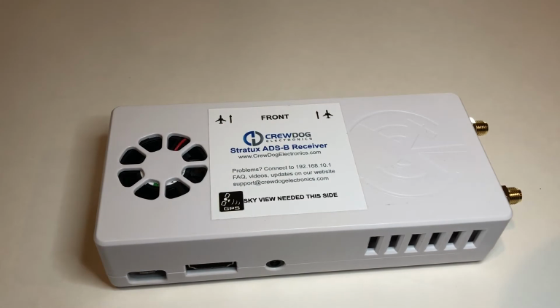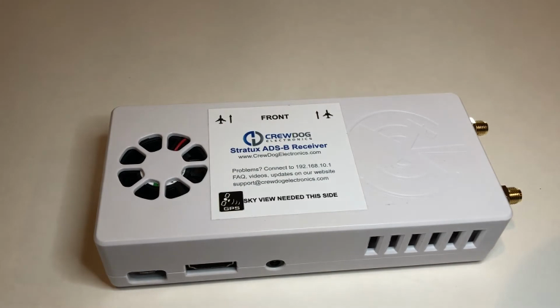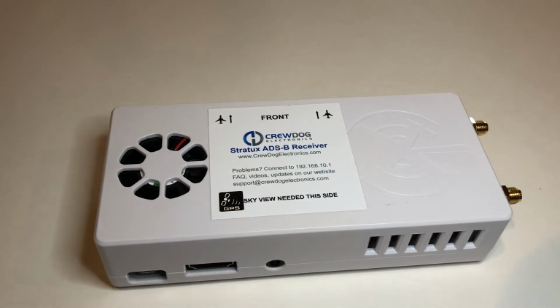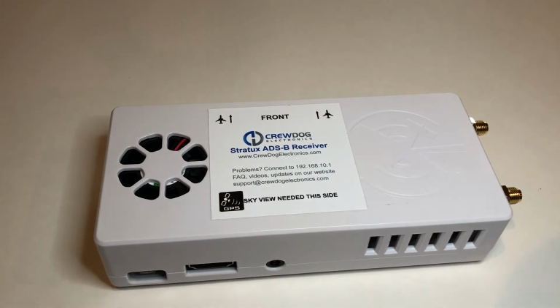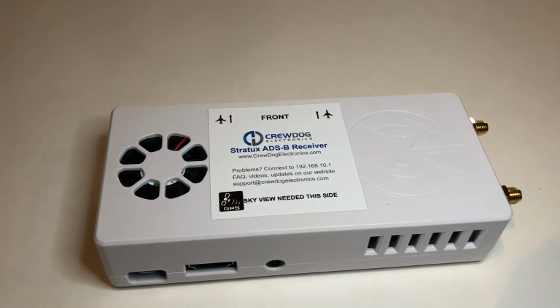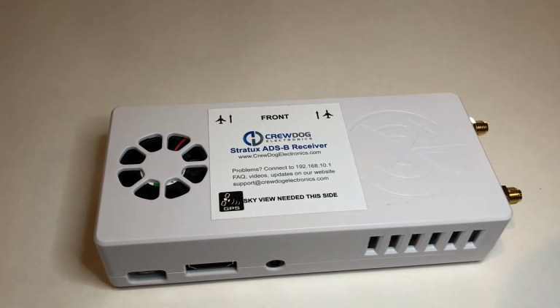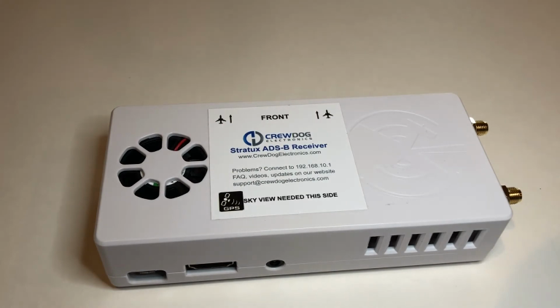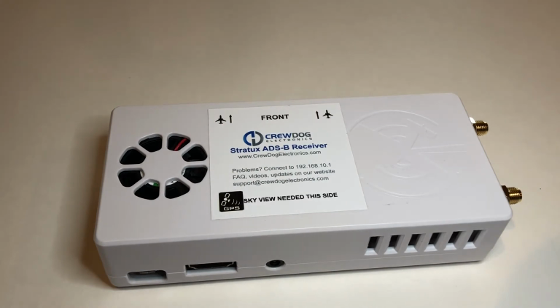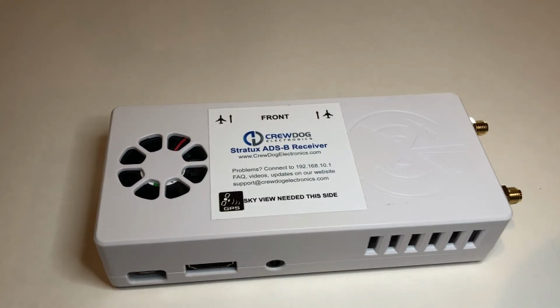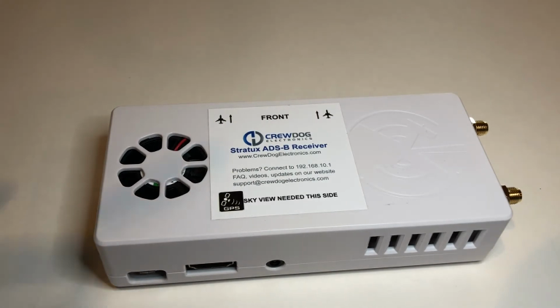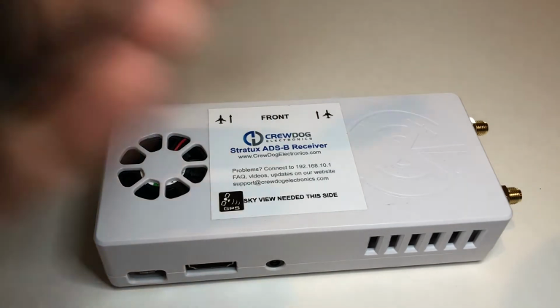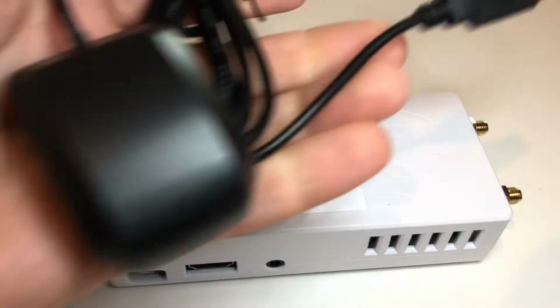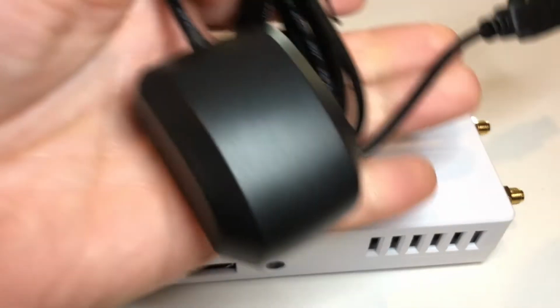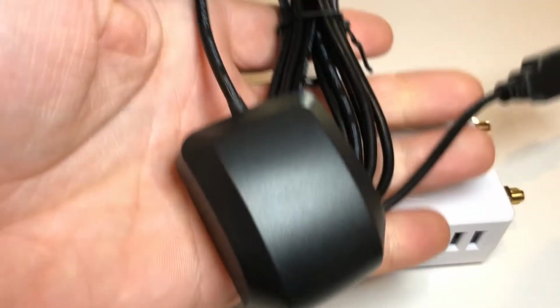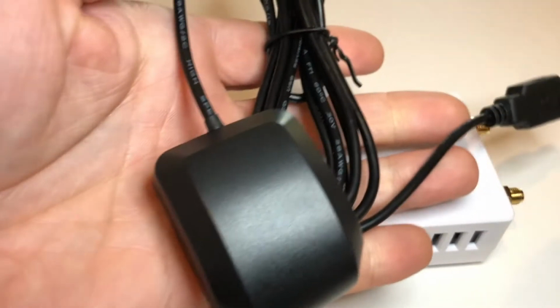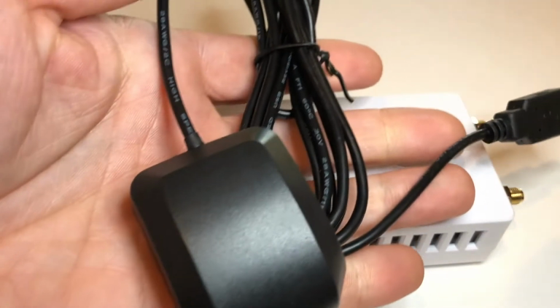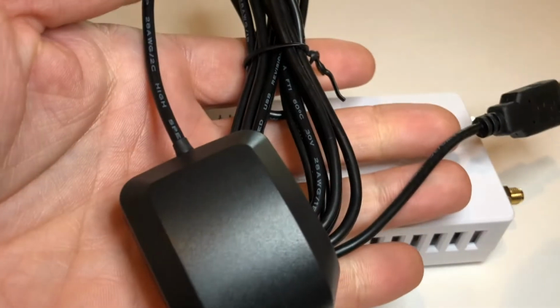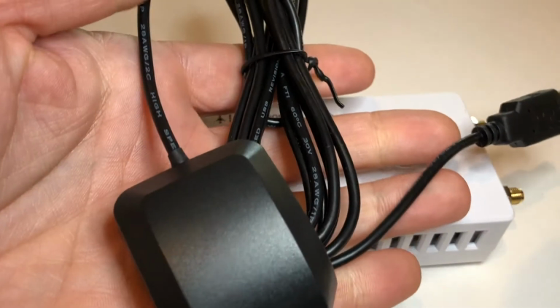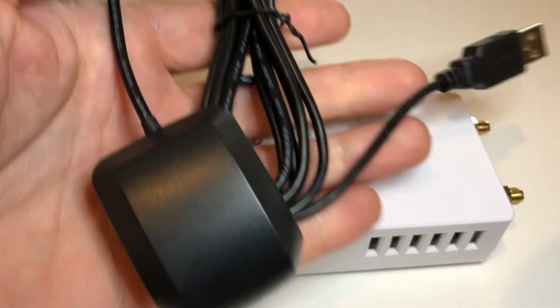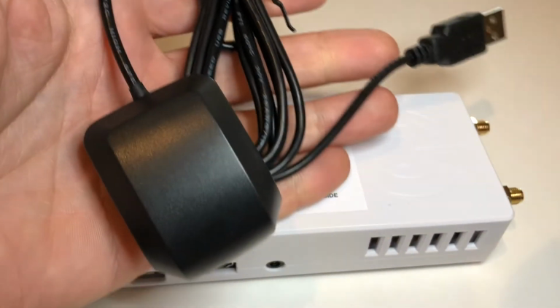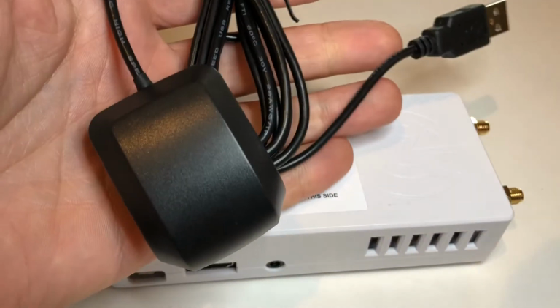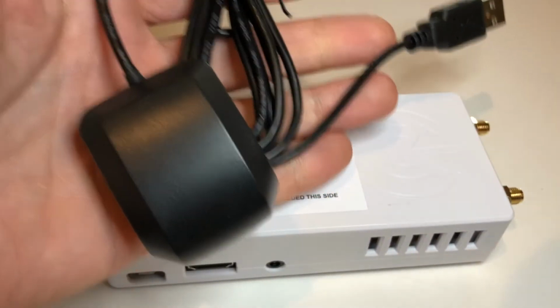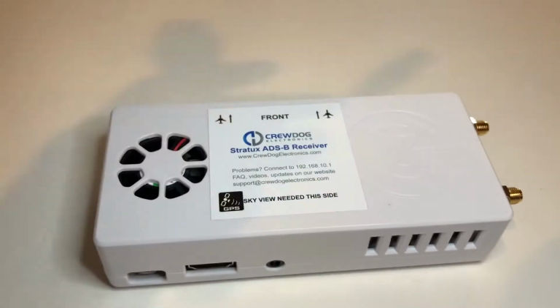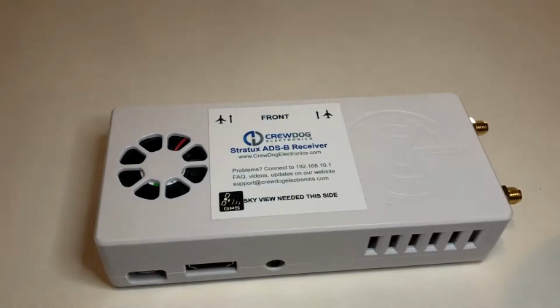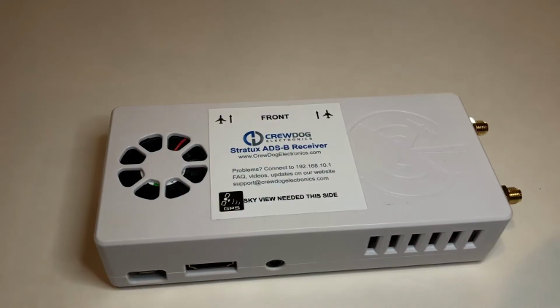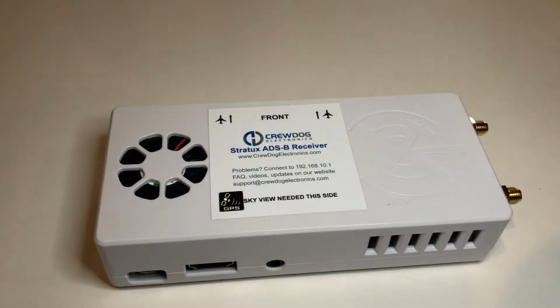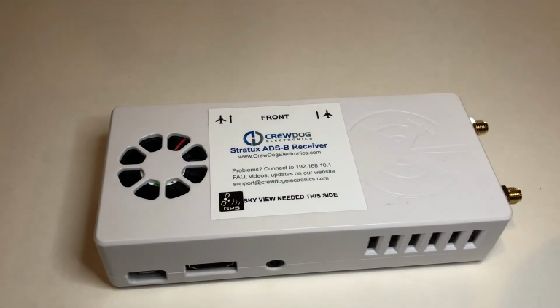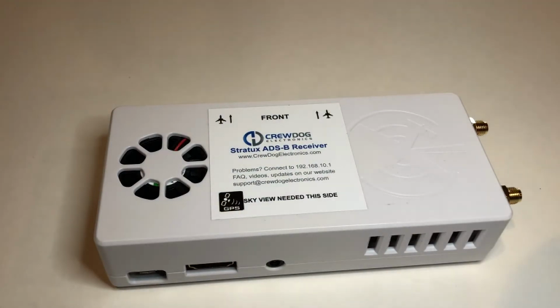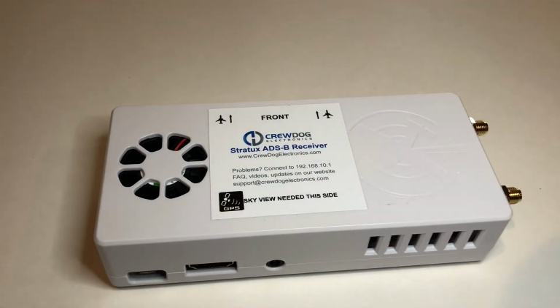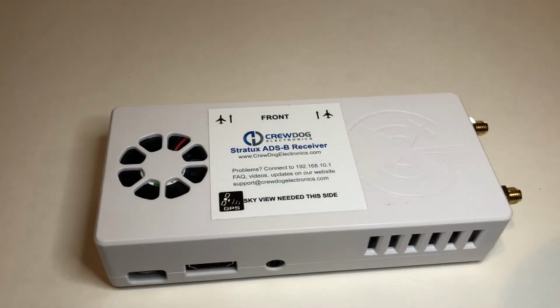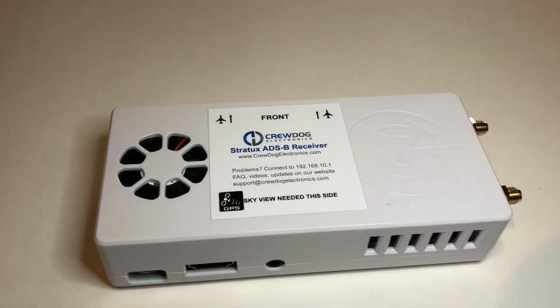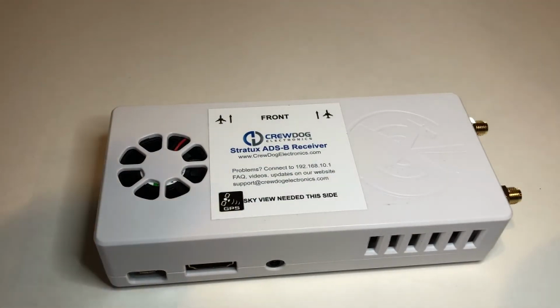All you need to do is order an external GPS from Amazon — I'll put a link in the bottom of the video — and then just install it in the unit.